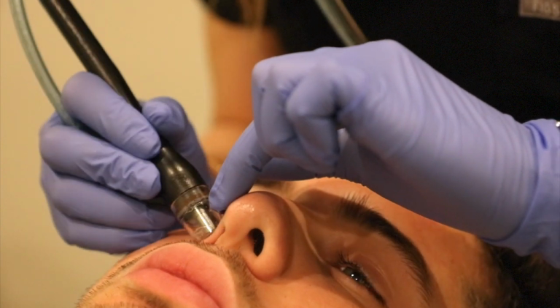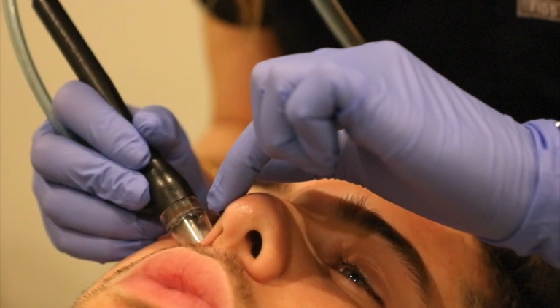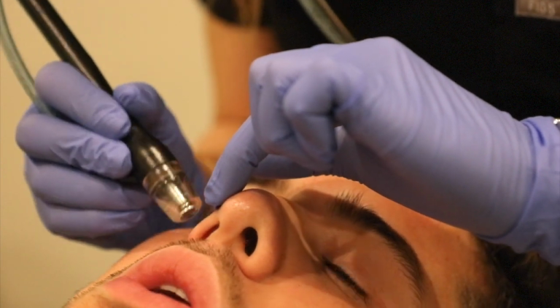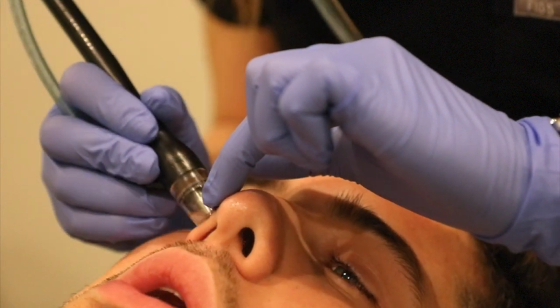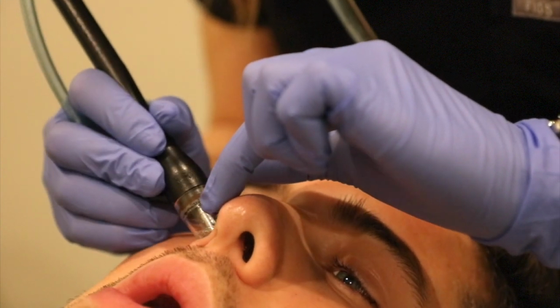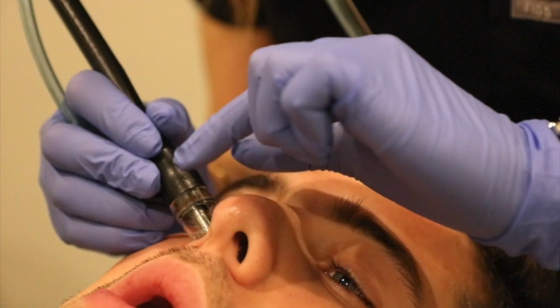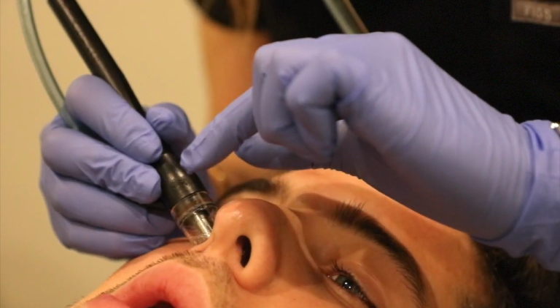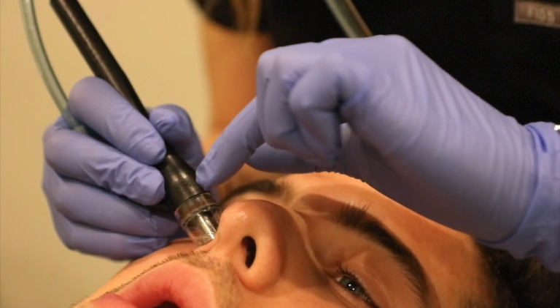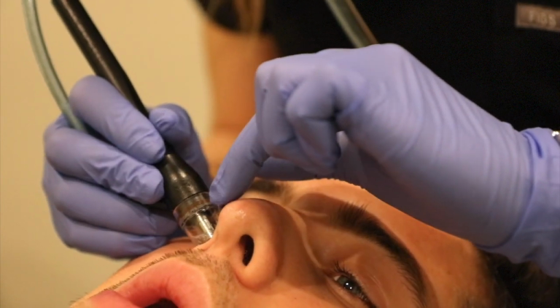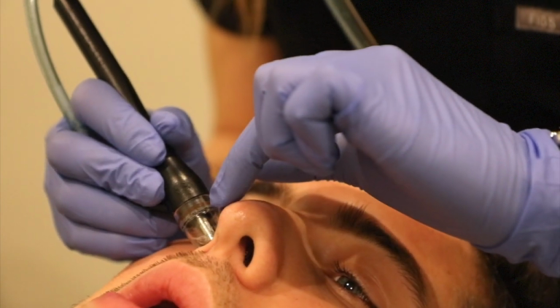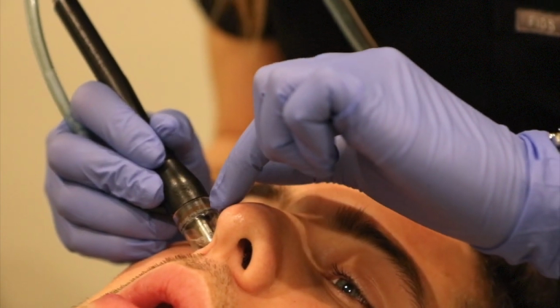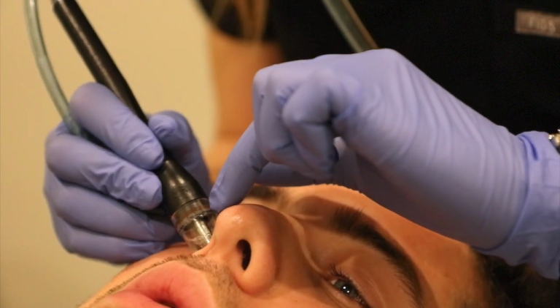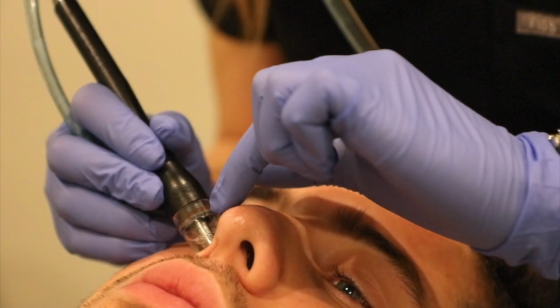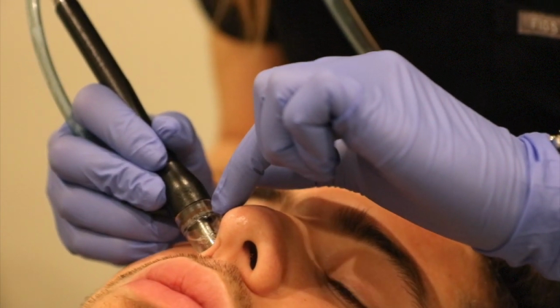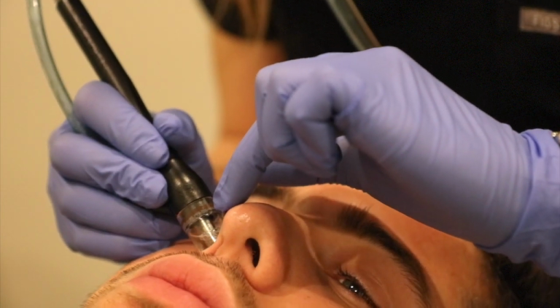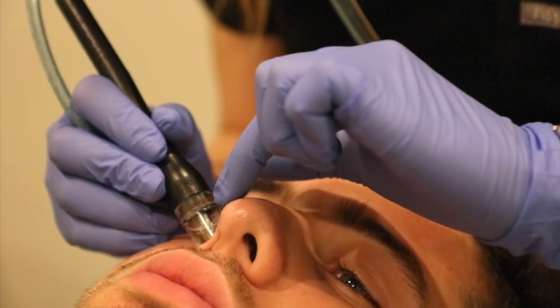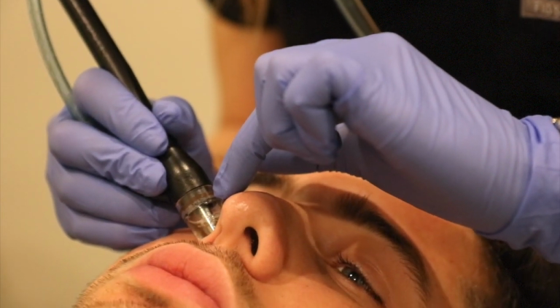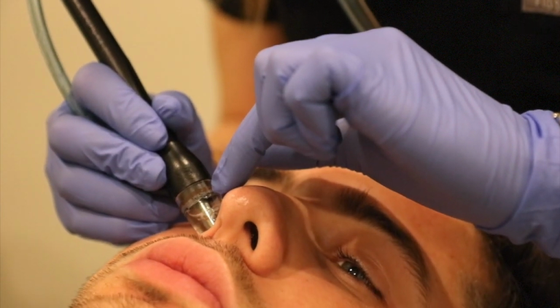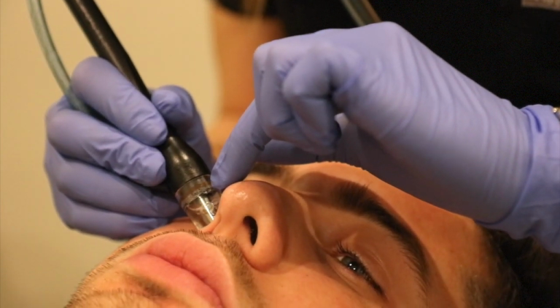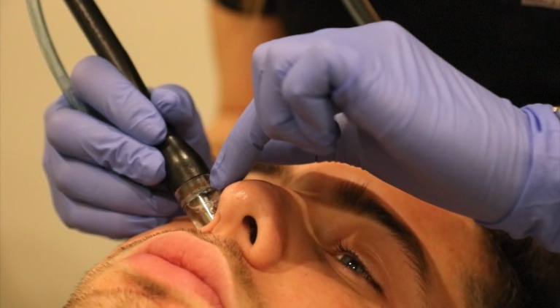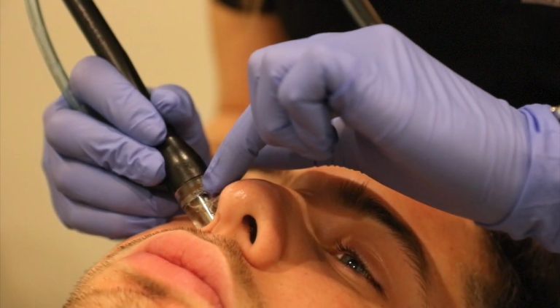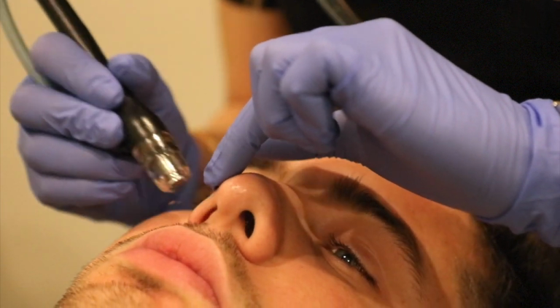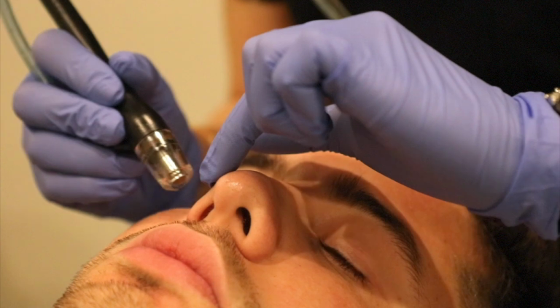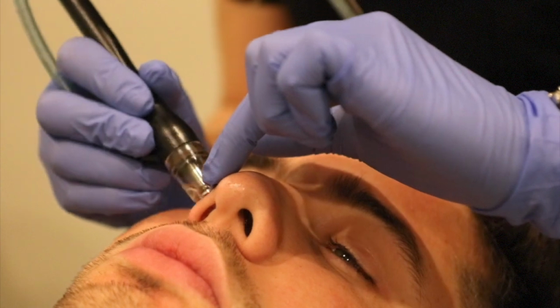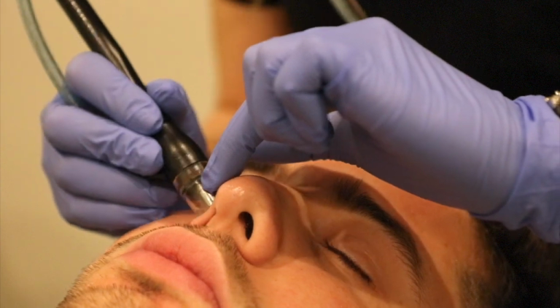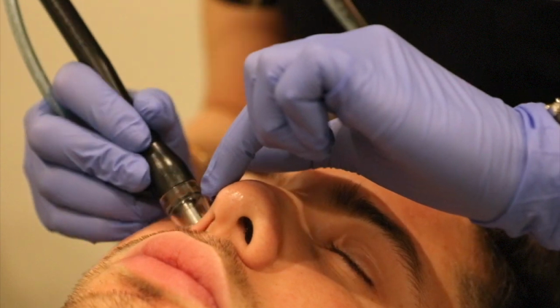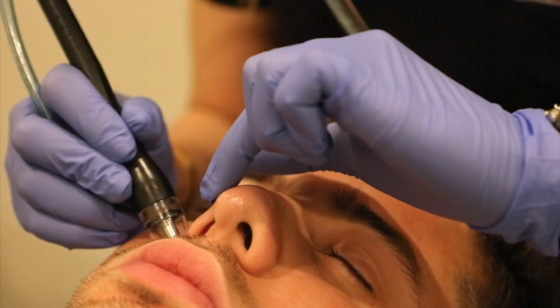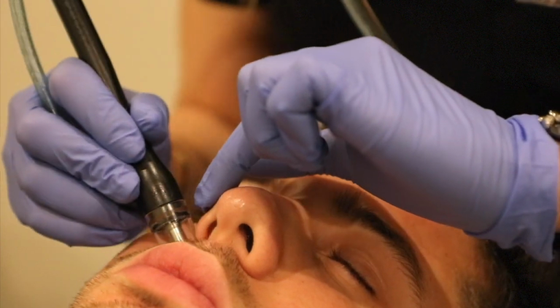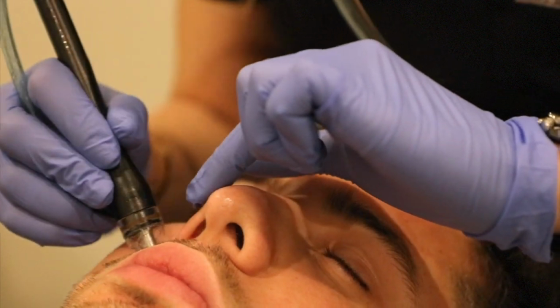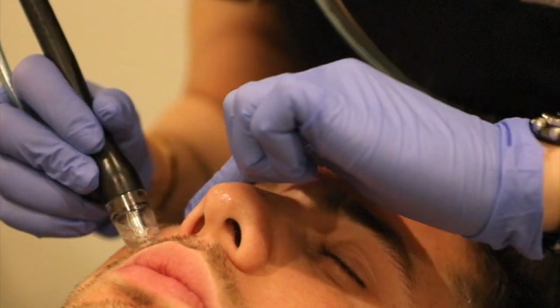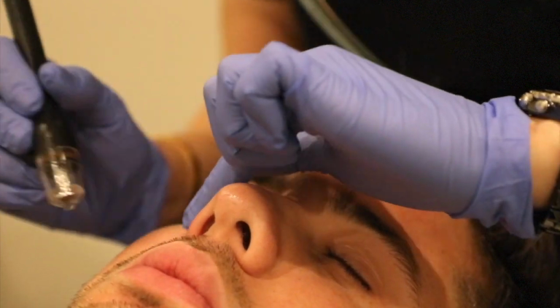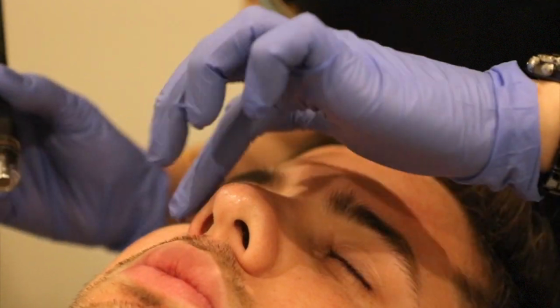There's also a Salicylic Acid Serum that is great for patients with acne or inflammatory rosacea.